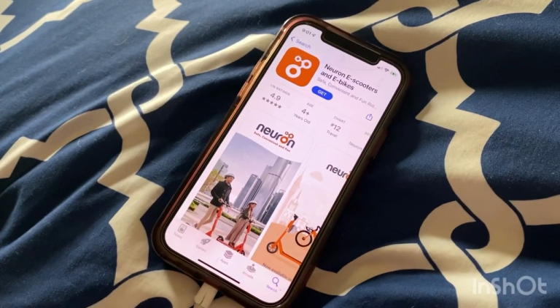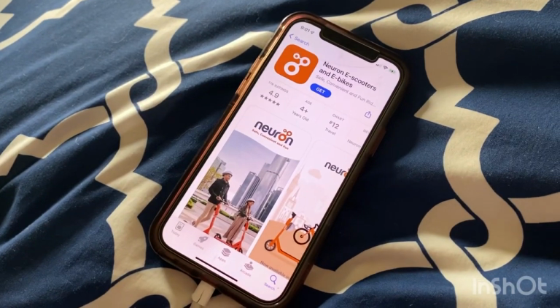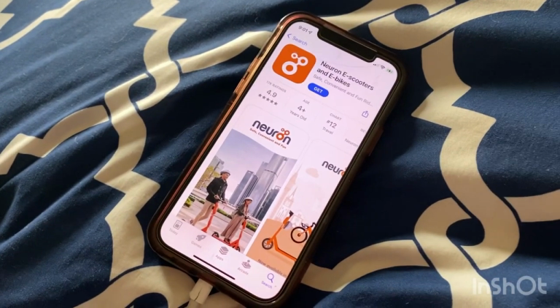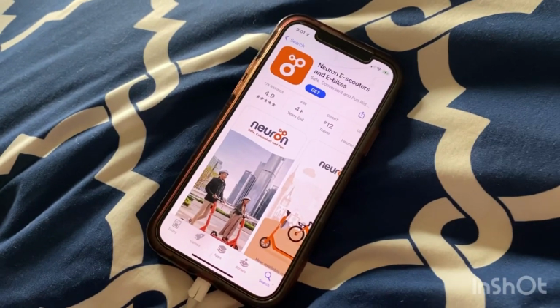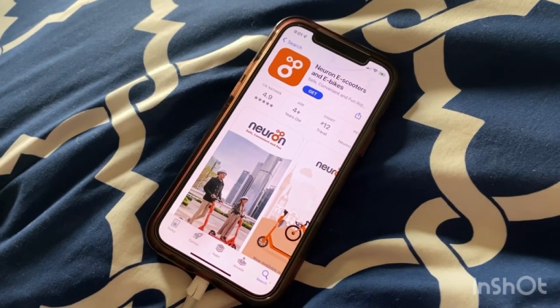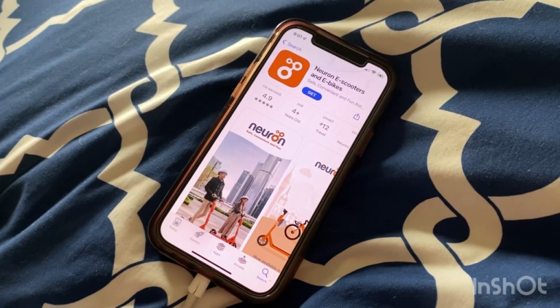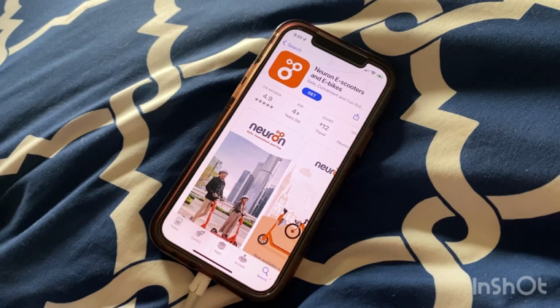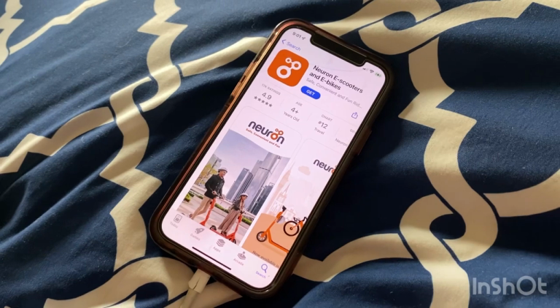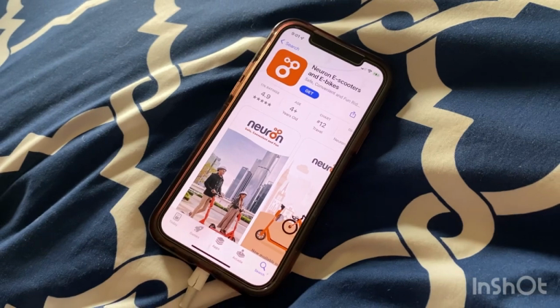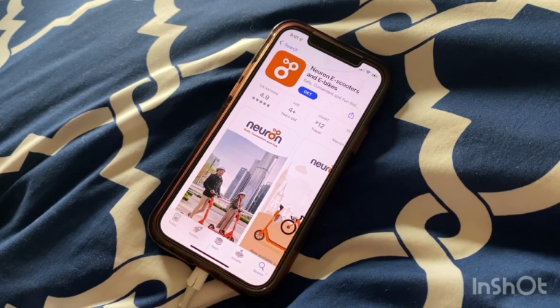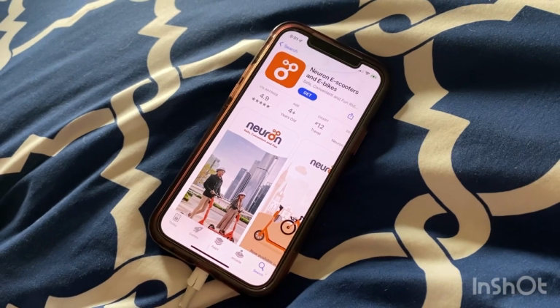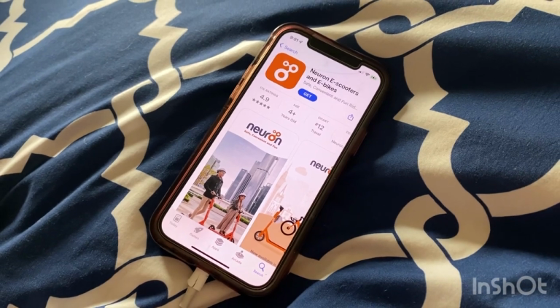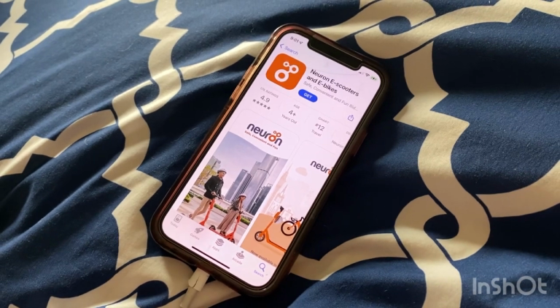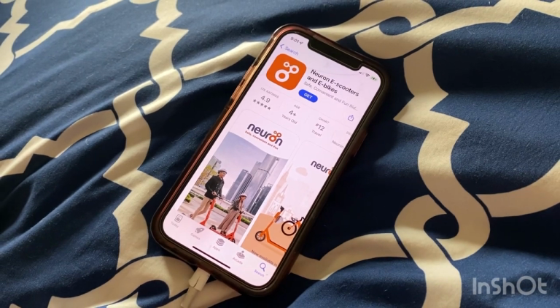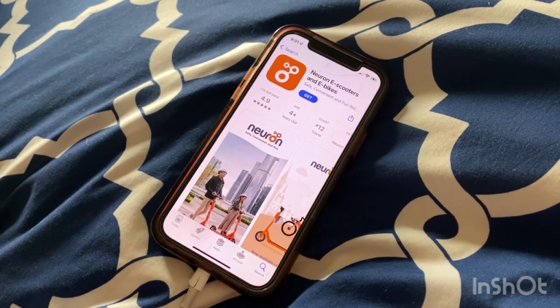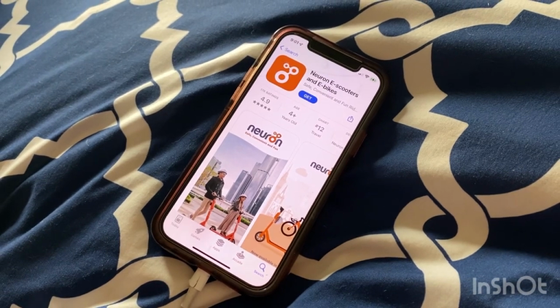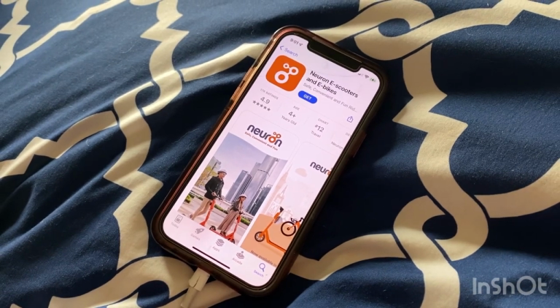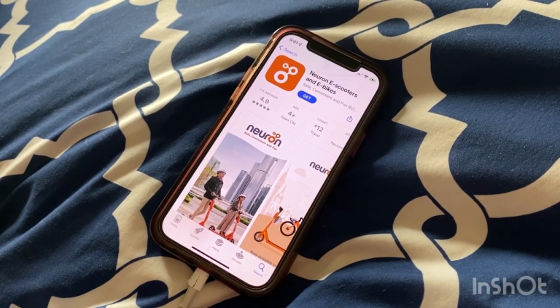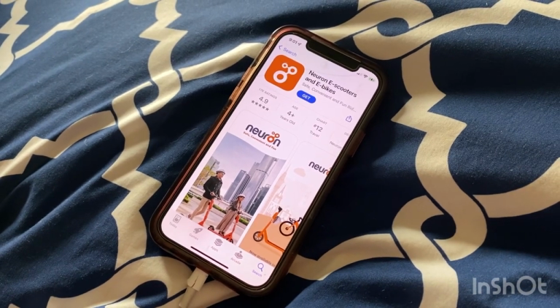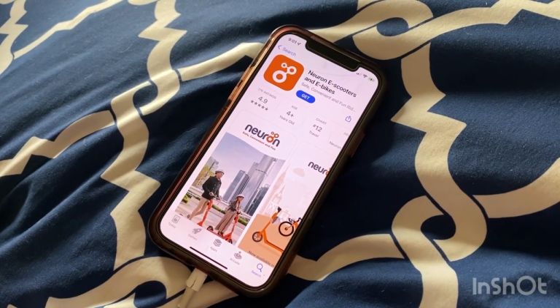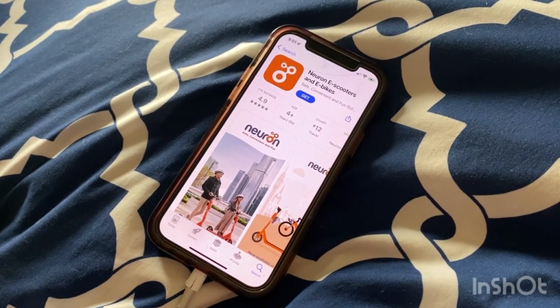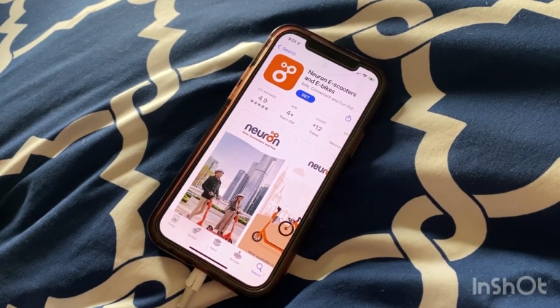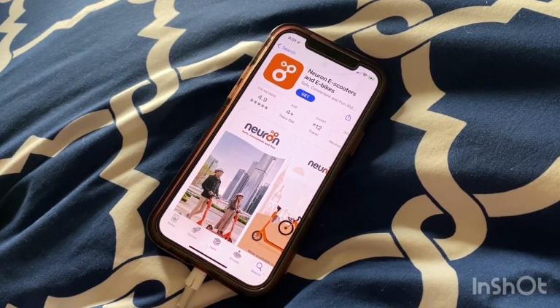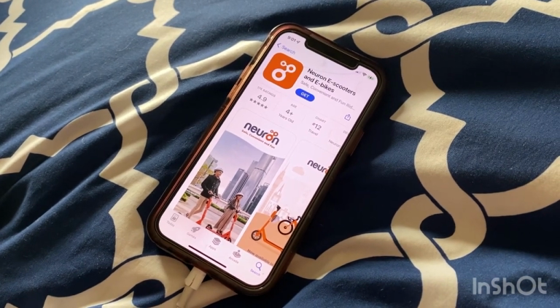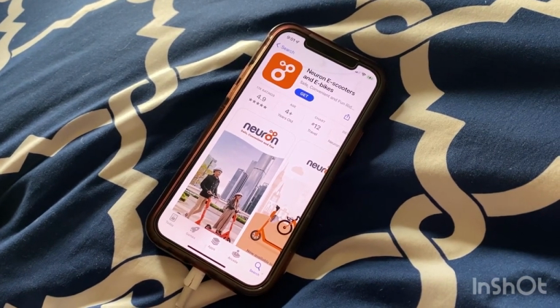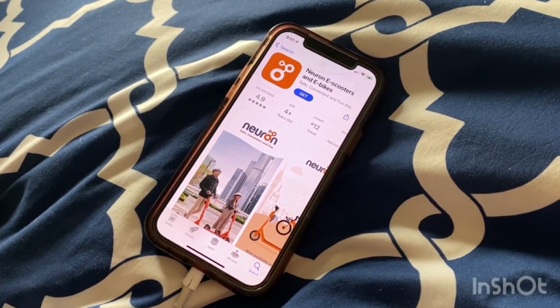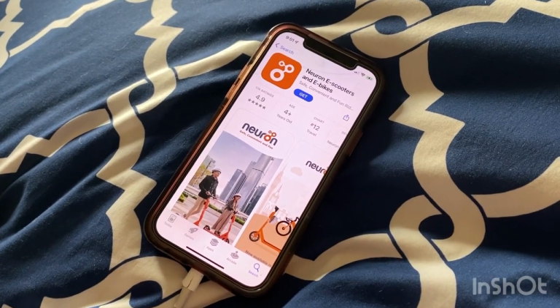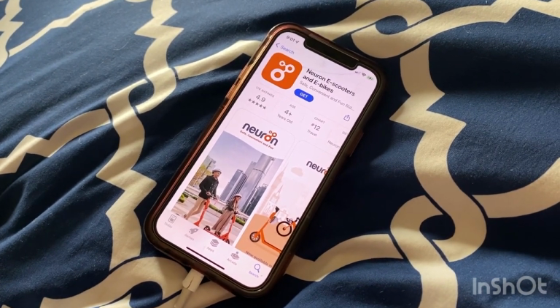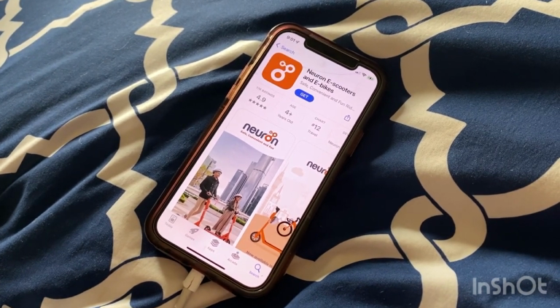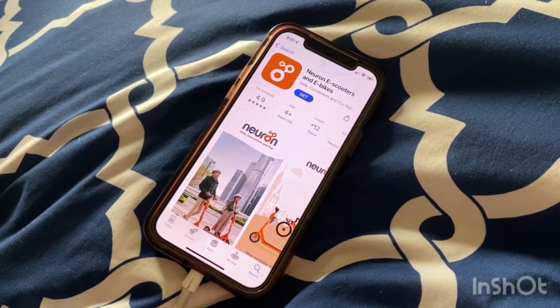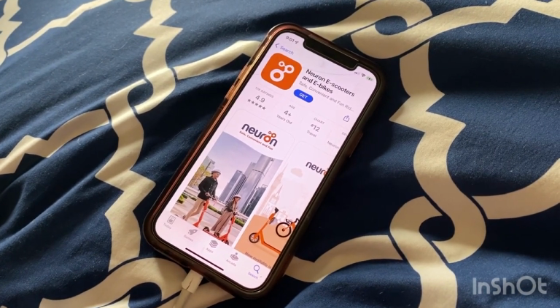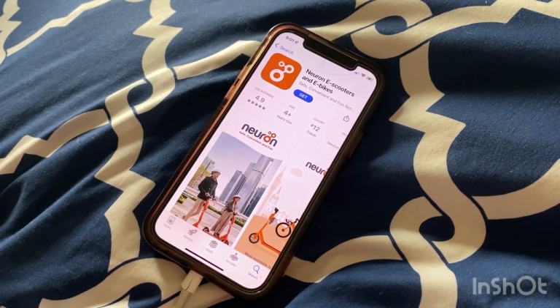There are a few different companies that offer an e-scooter in Red Deer, and we chose to go with the Neuron brand.